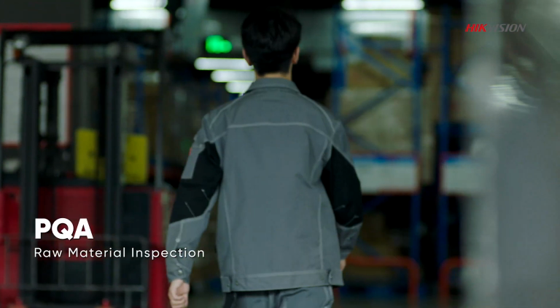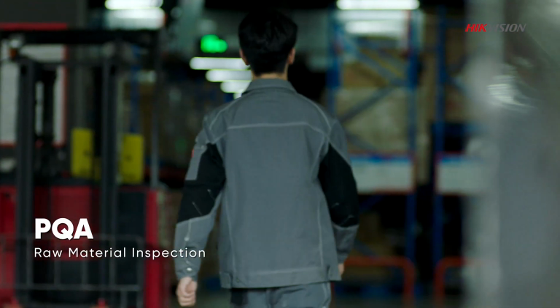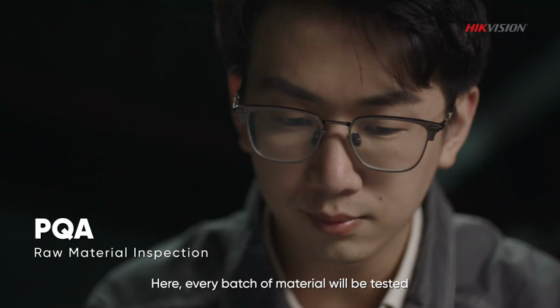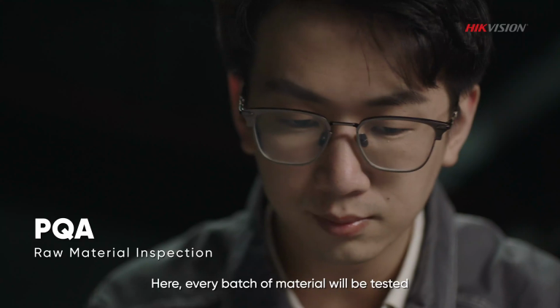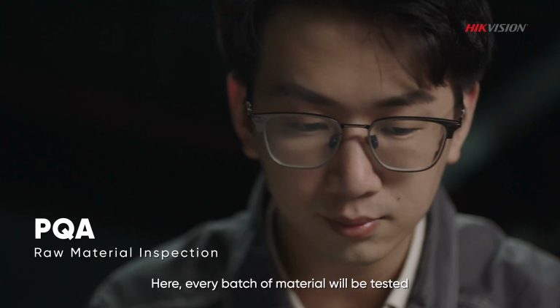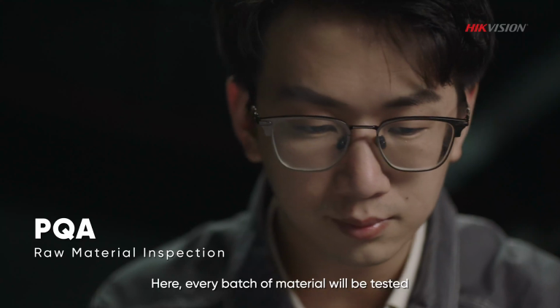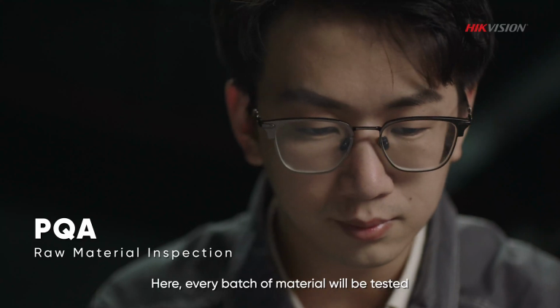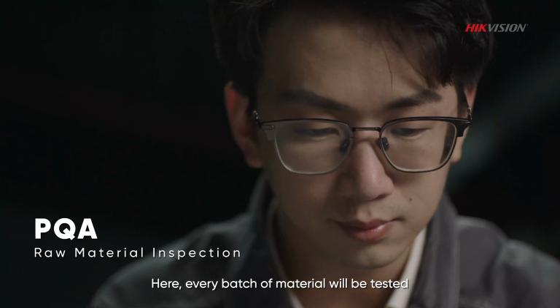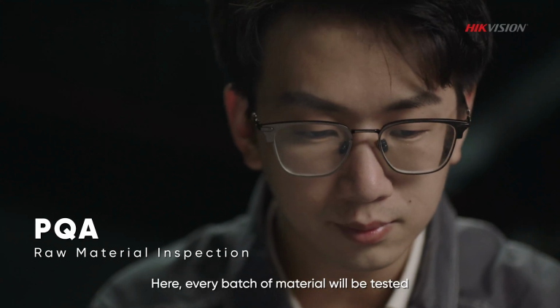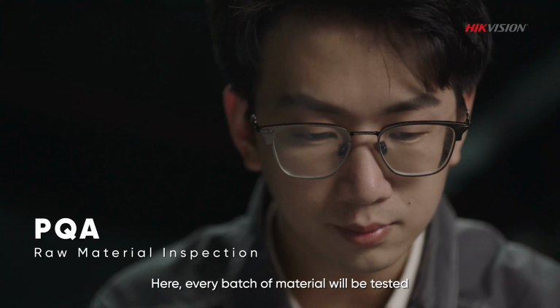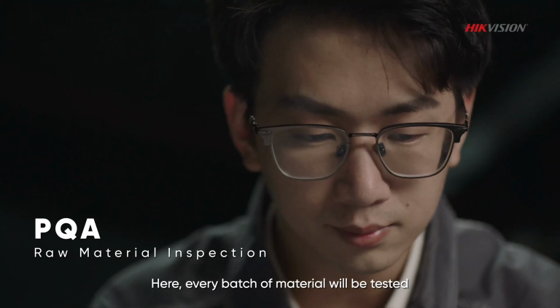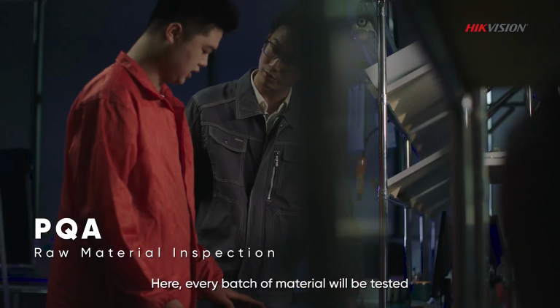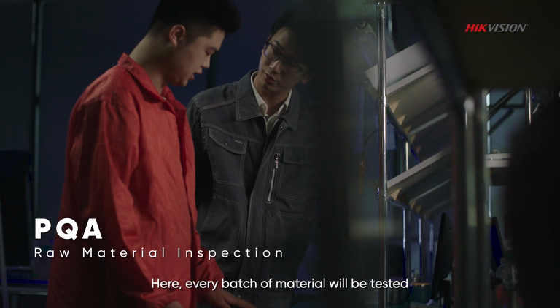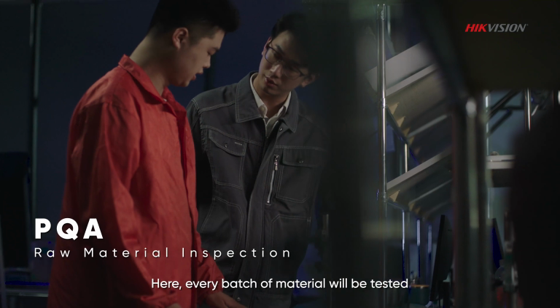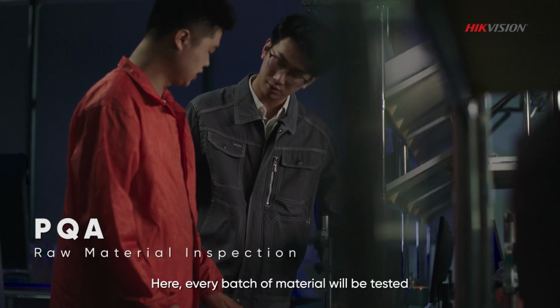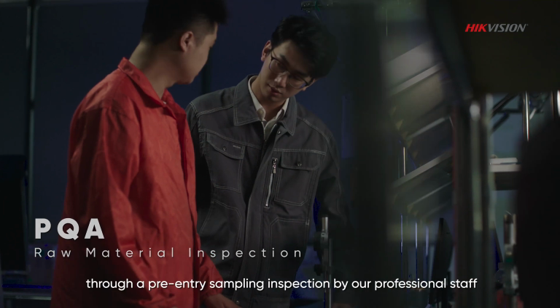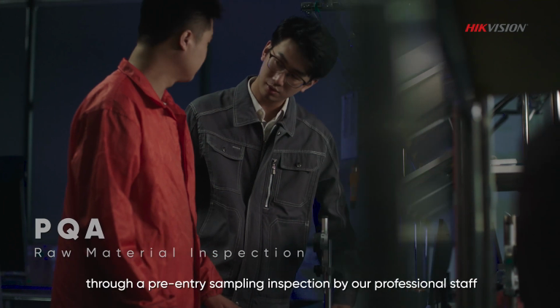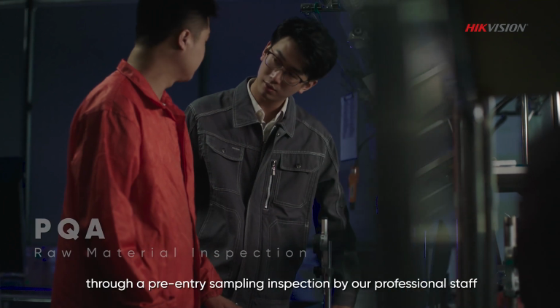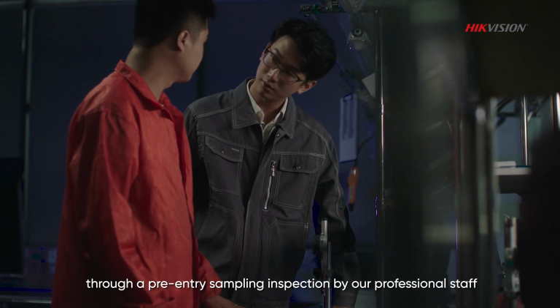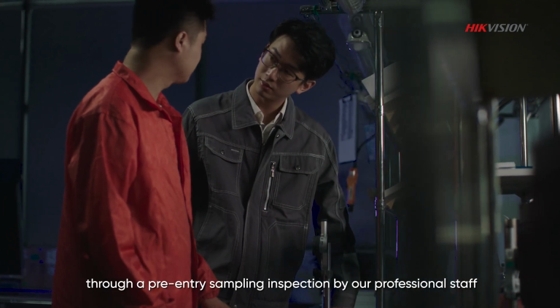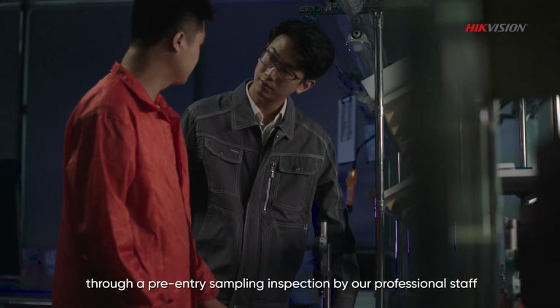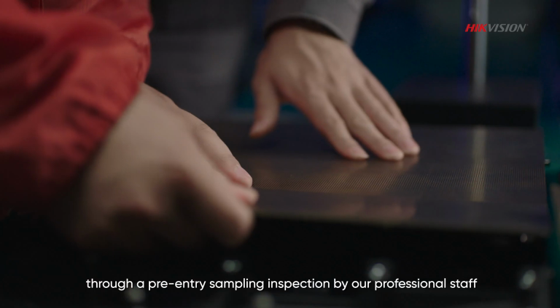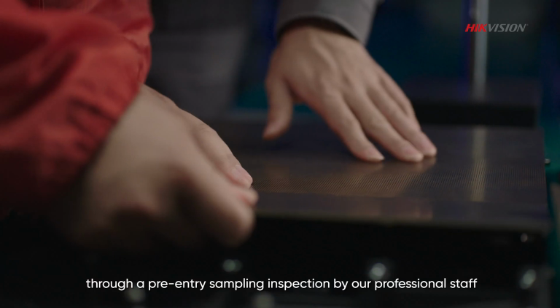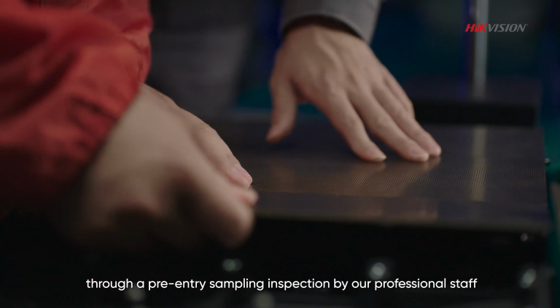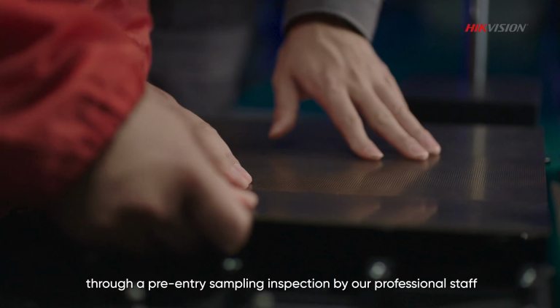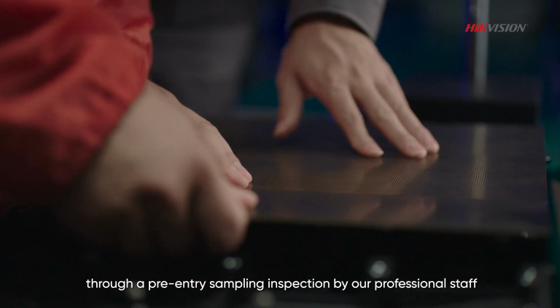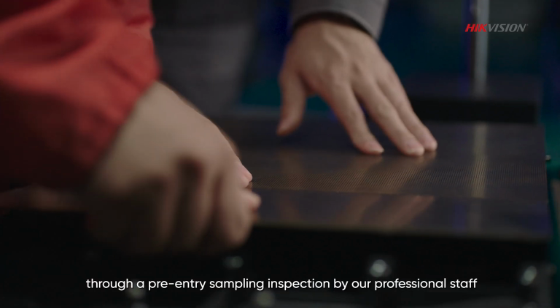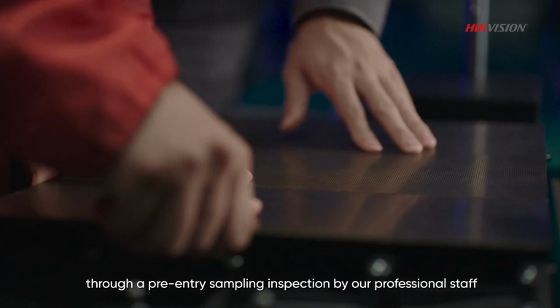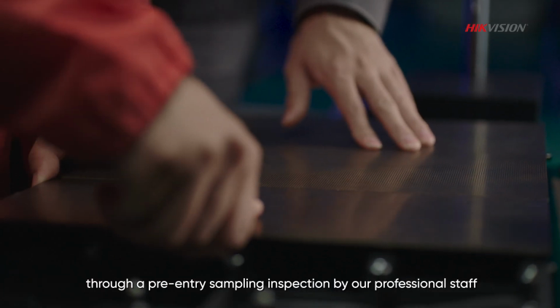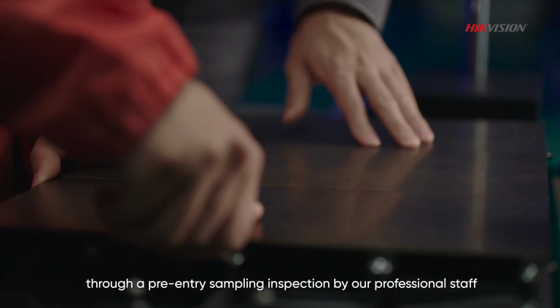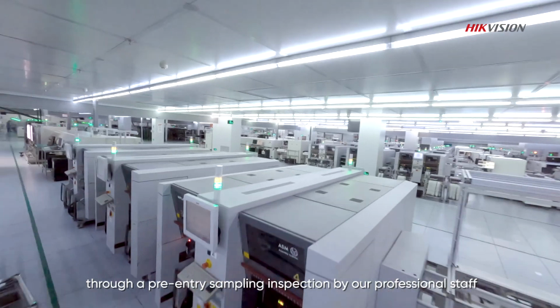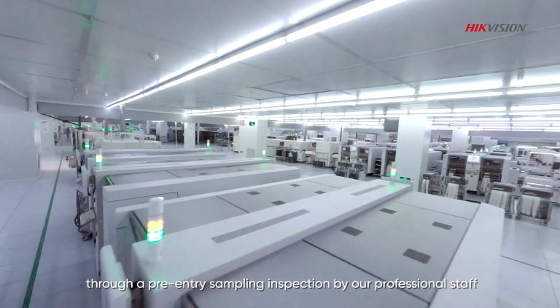Here, every batch of material will be tested through a pre-entry sampling inspection by our professional staff.